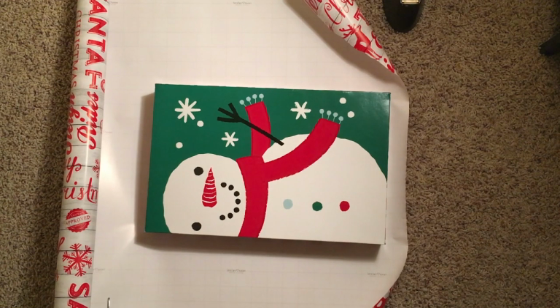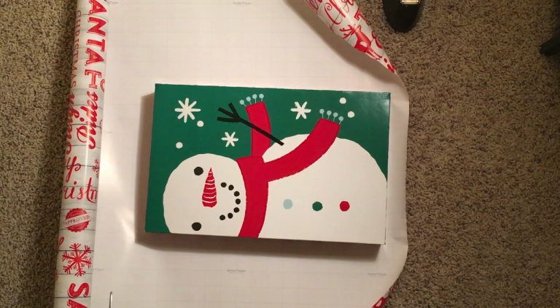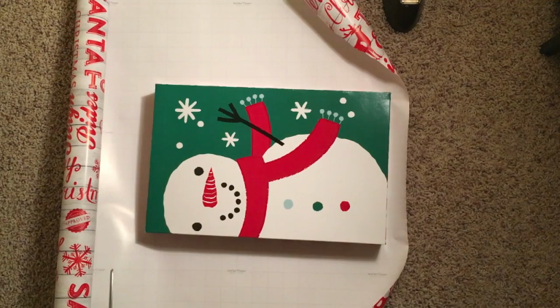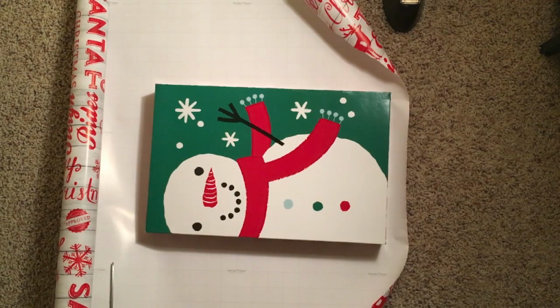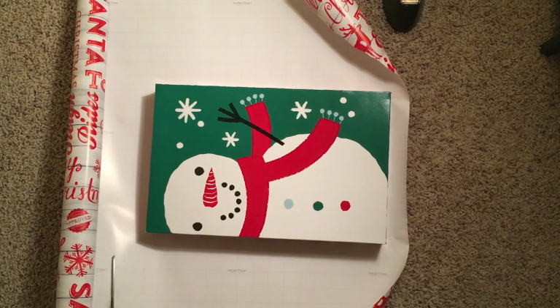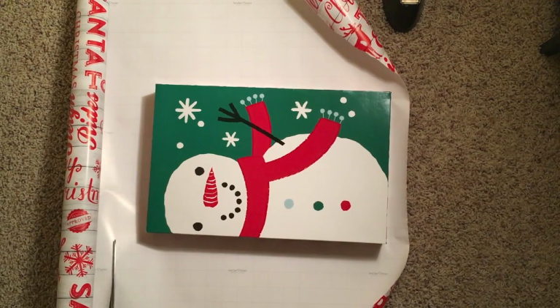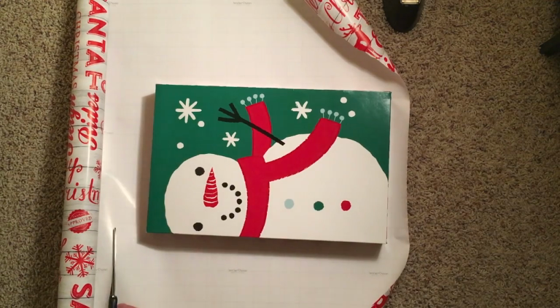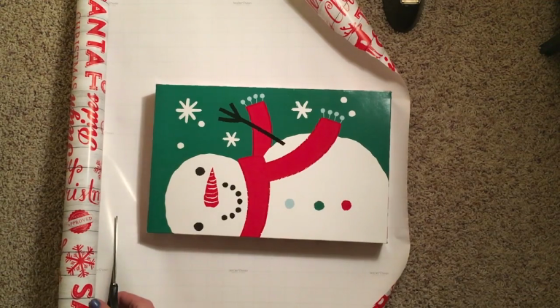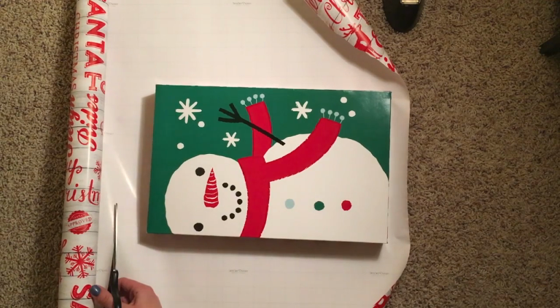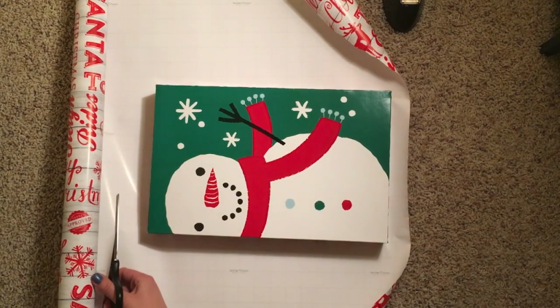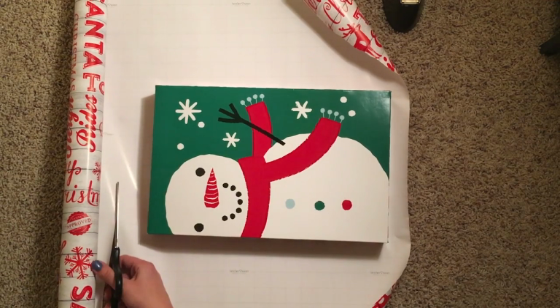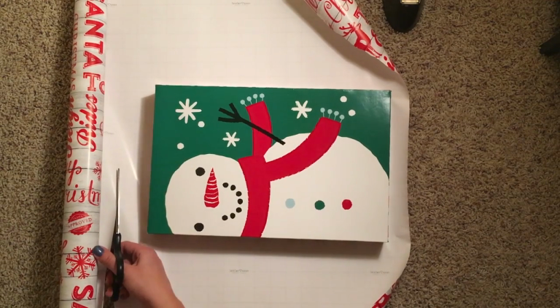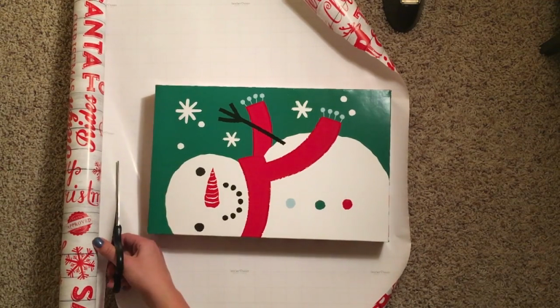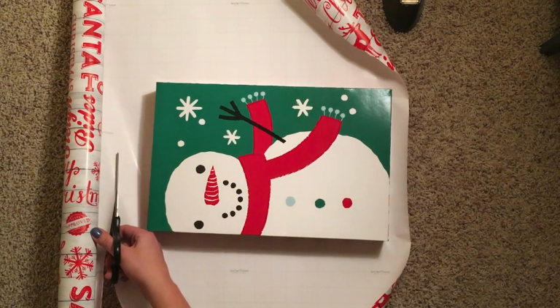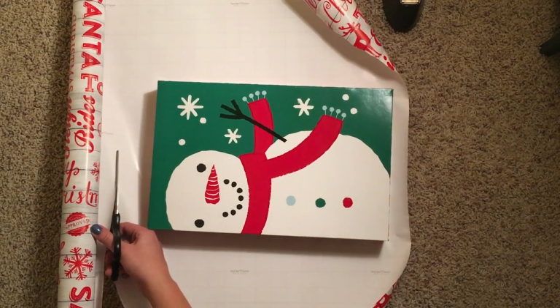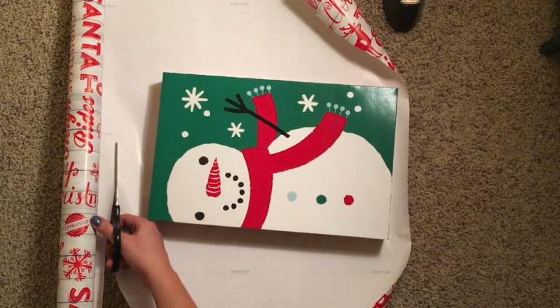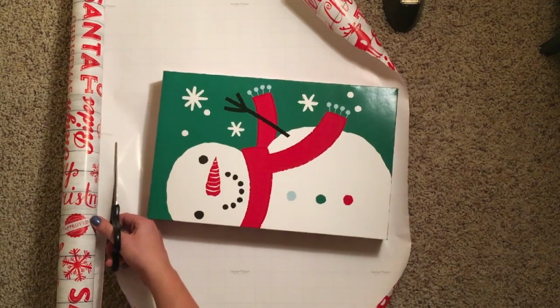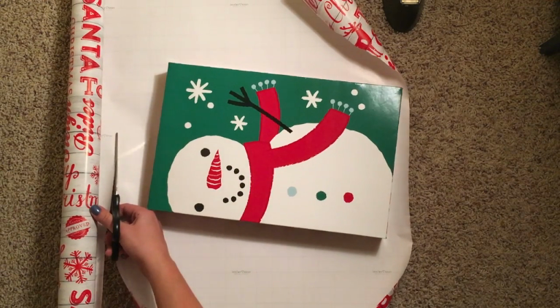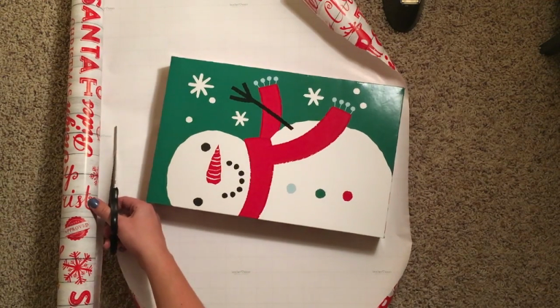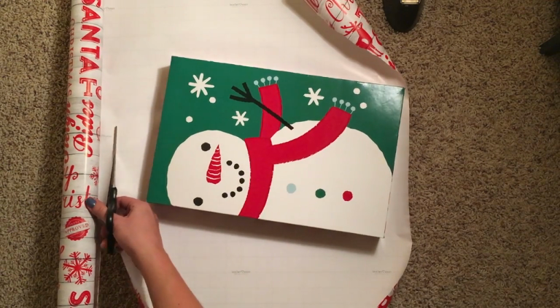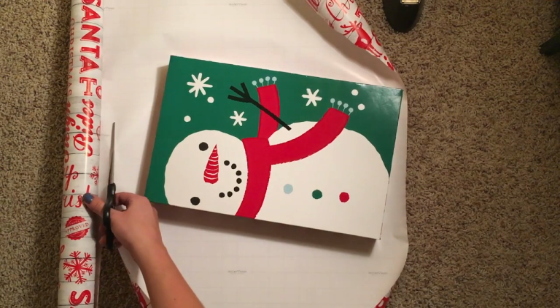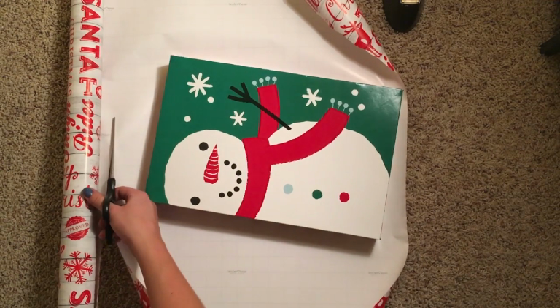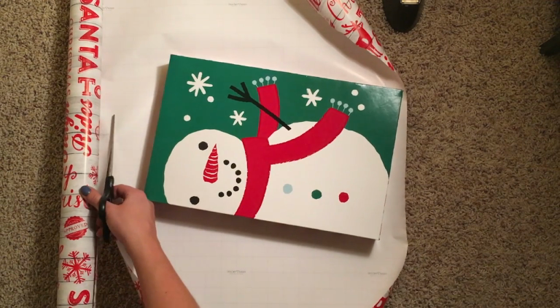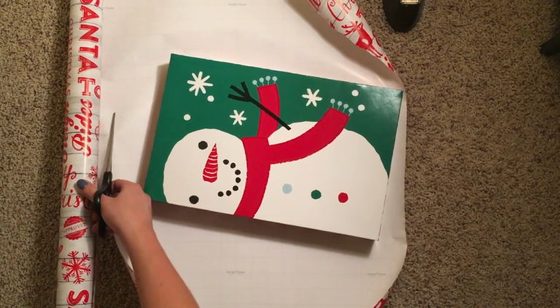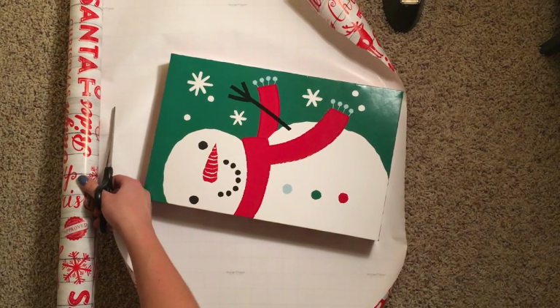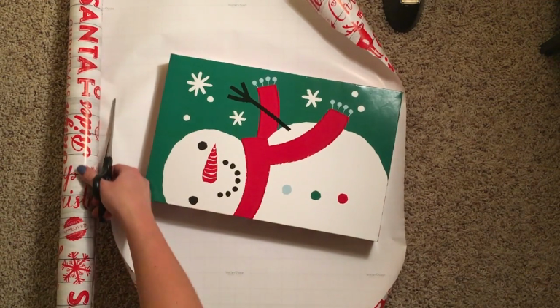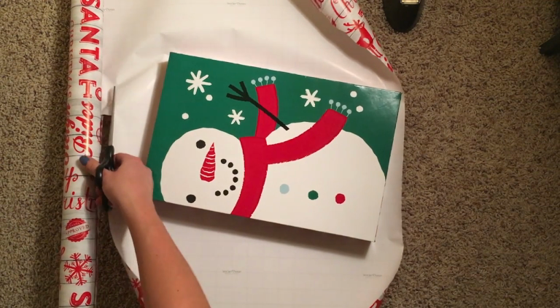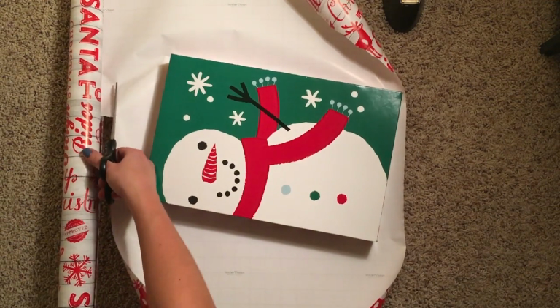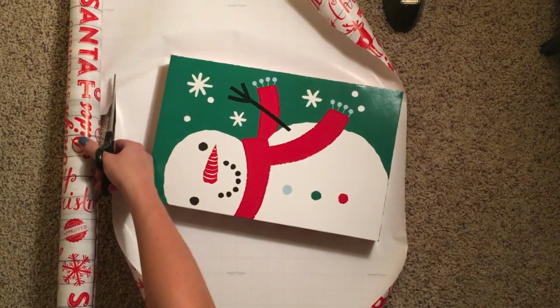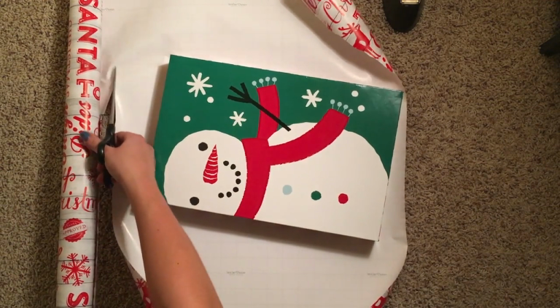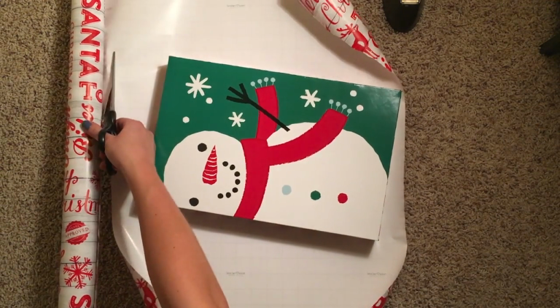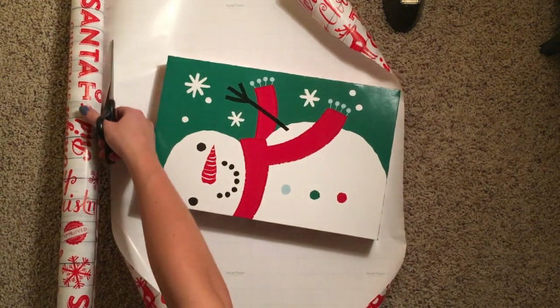Once you have the right size wrapping paper, you'll need to cut it up the side. It's much easier said than not.